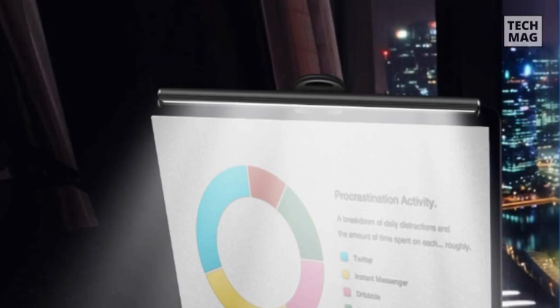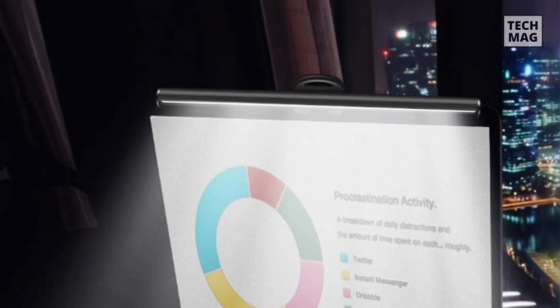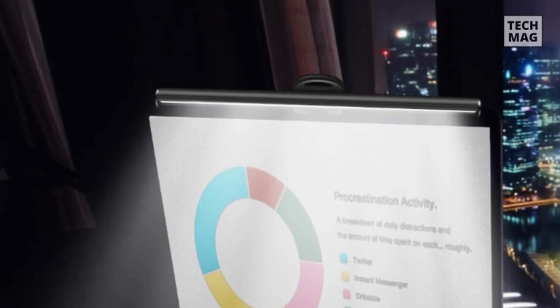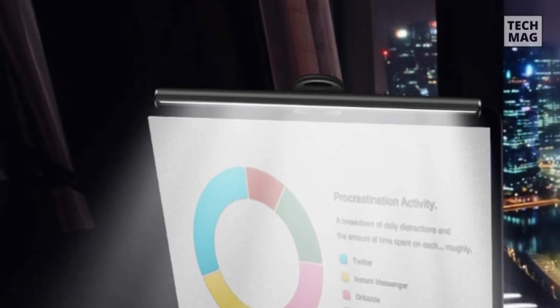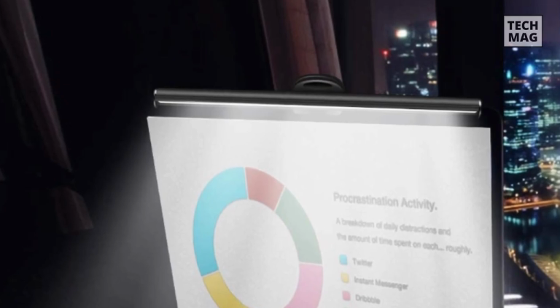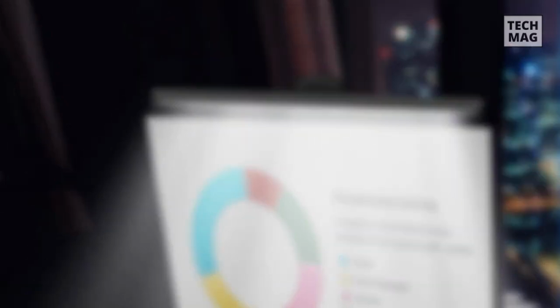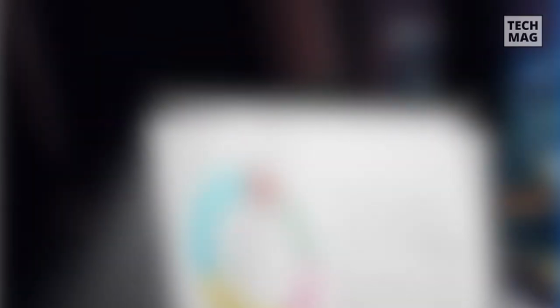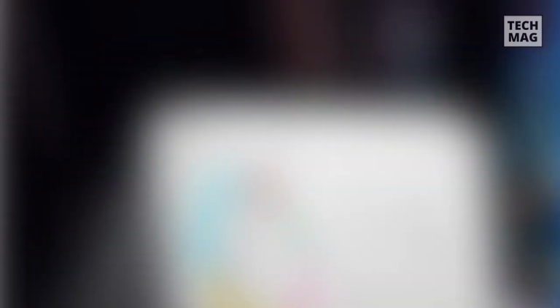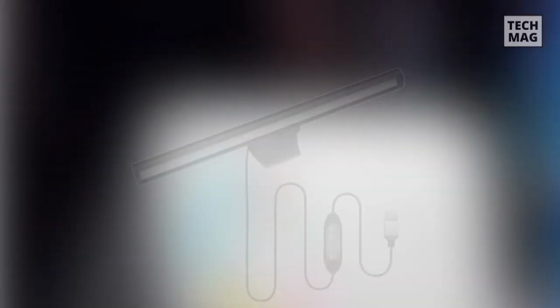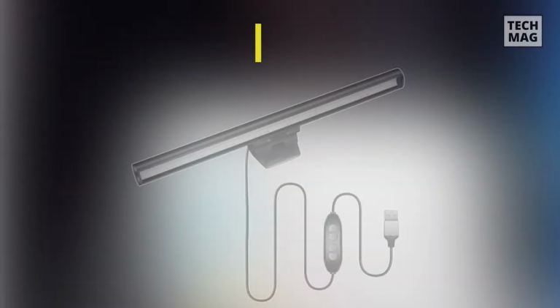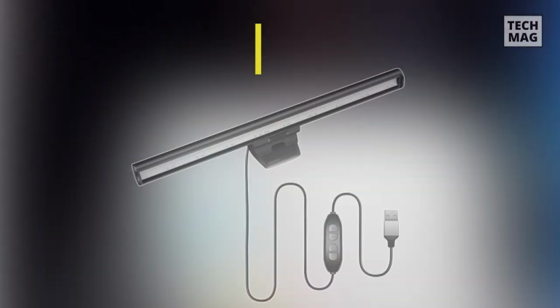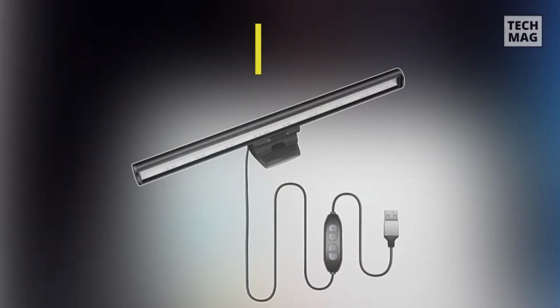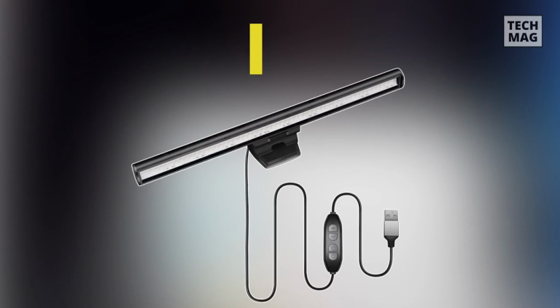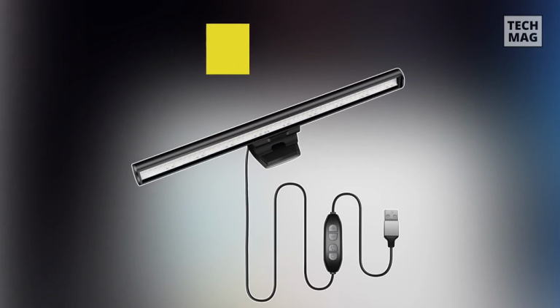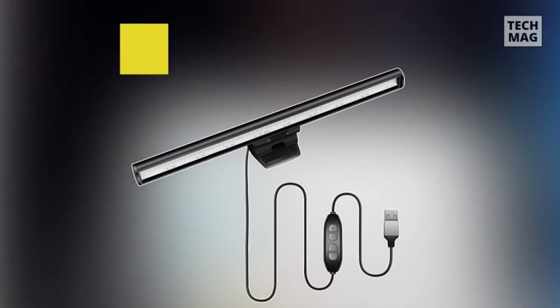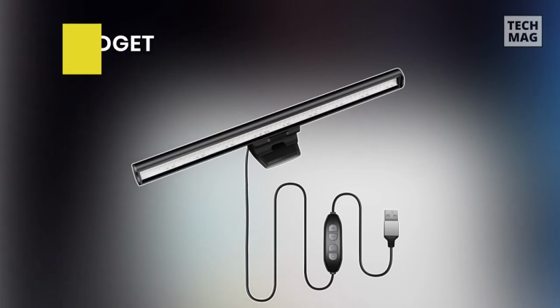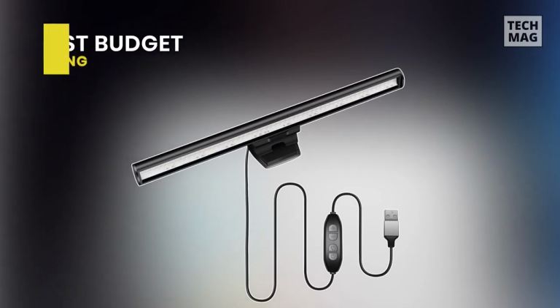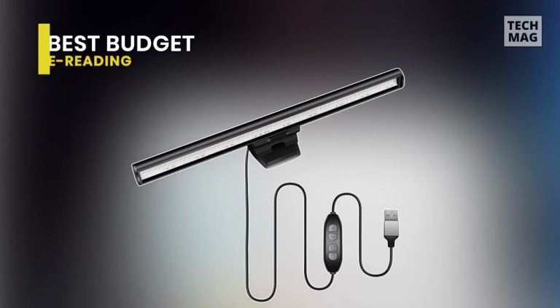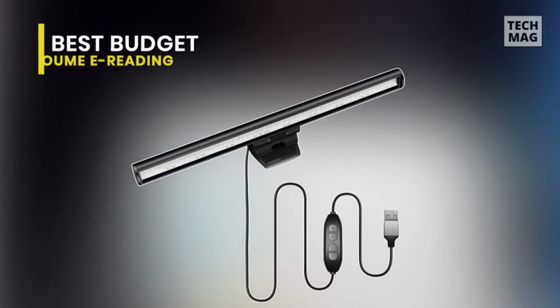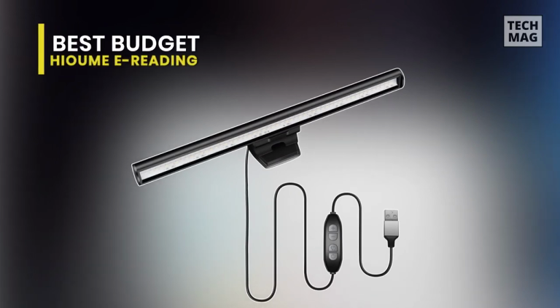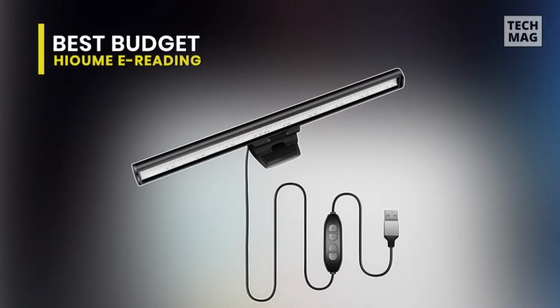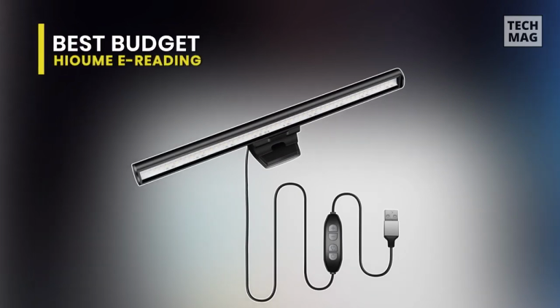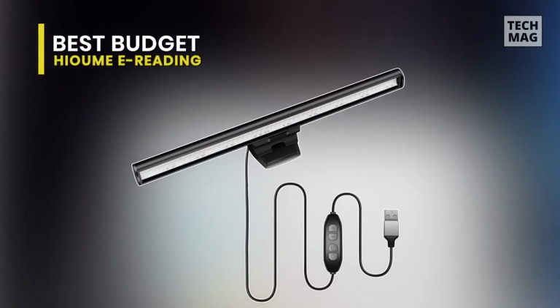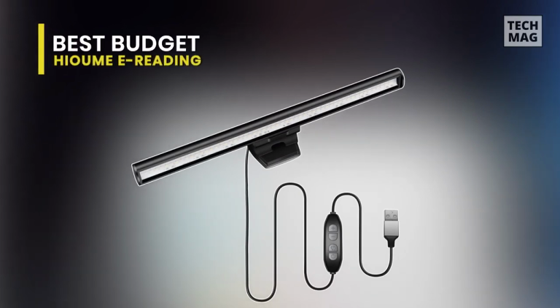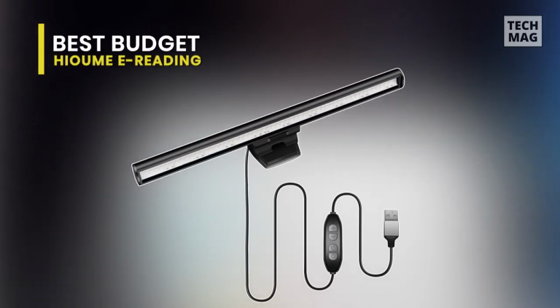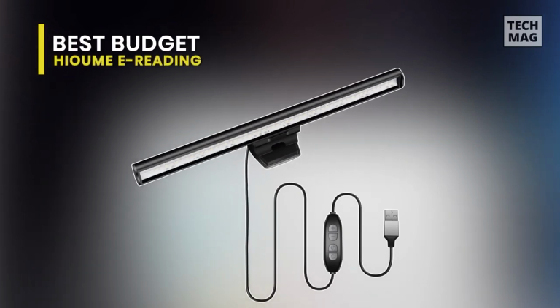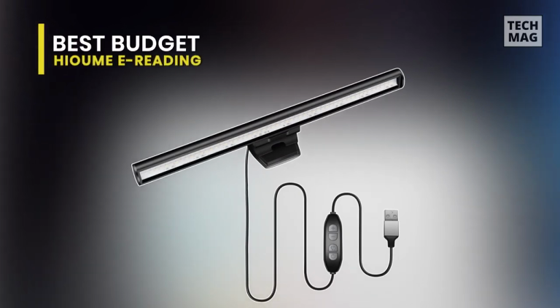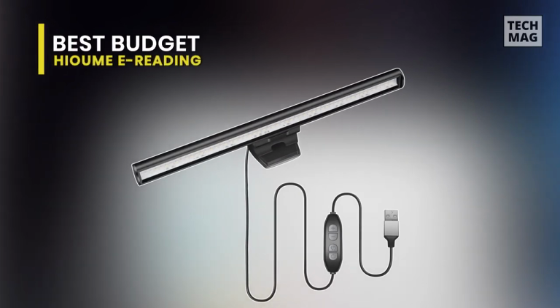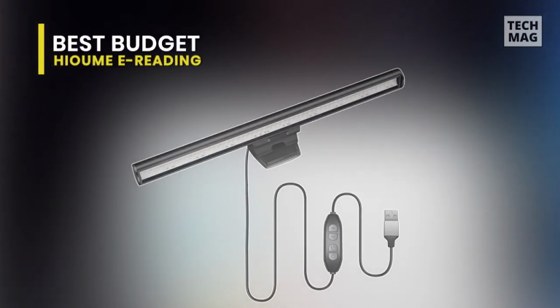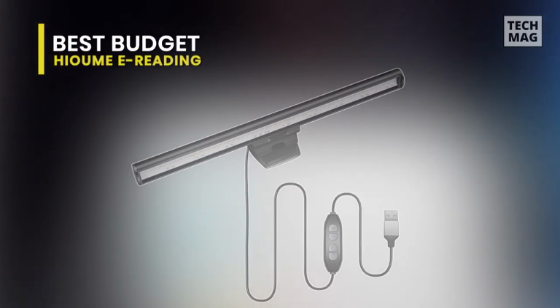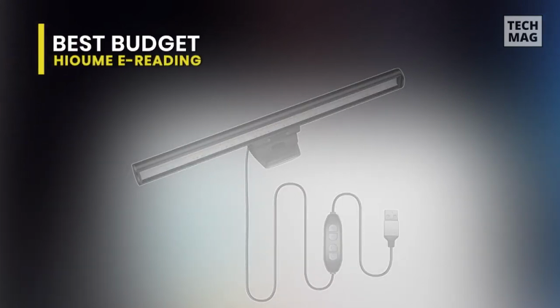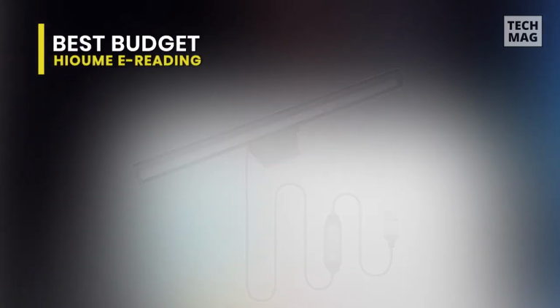Best Budget – Hiomi eReading. Up next is my personal favorite, the Hiomi eReading. This is amazing.